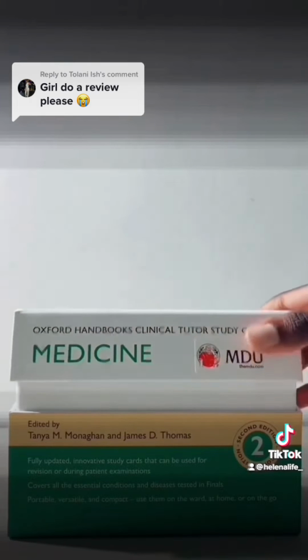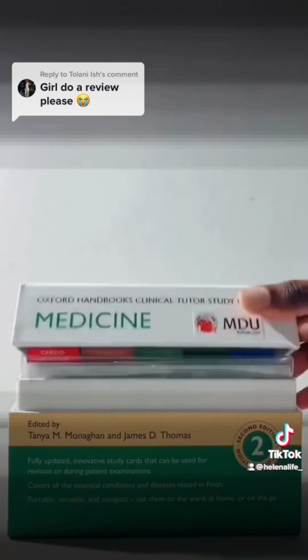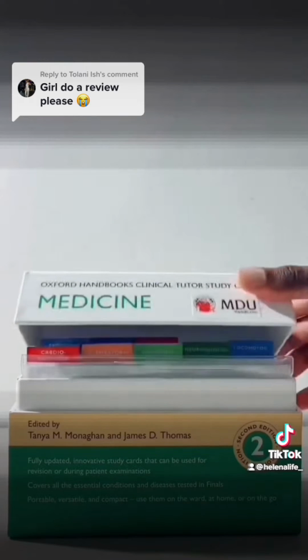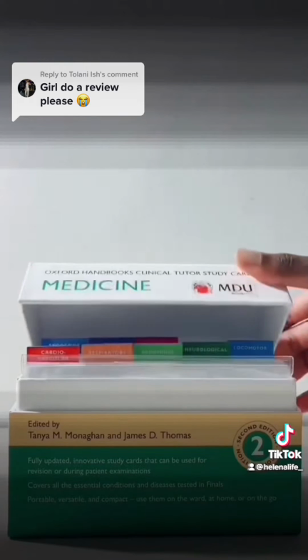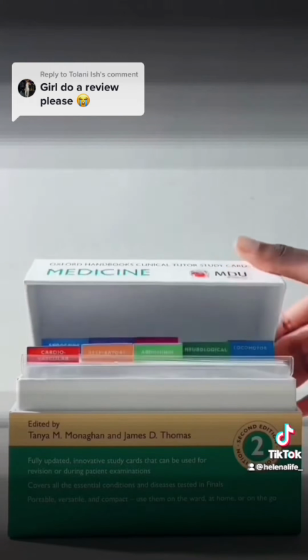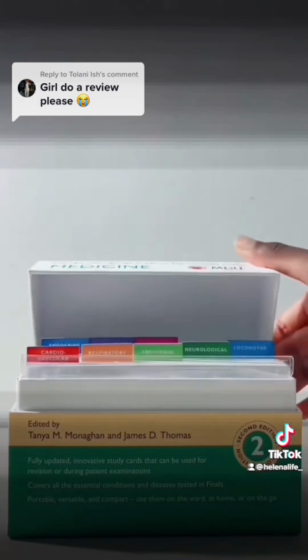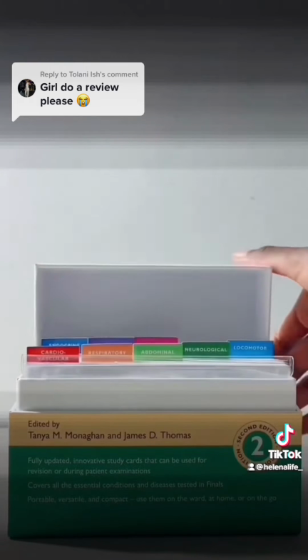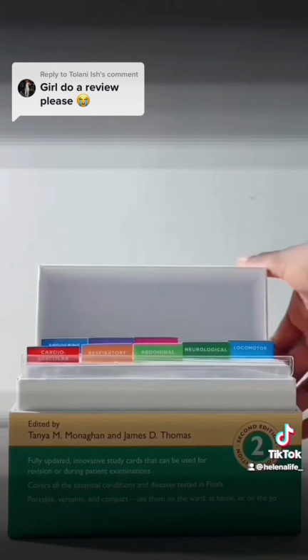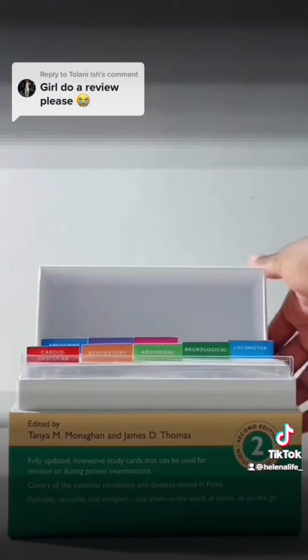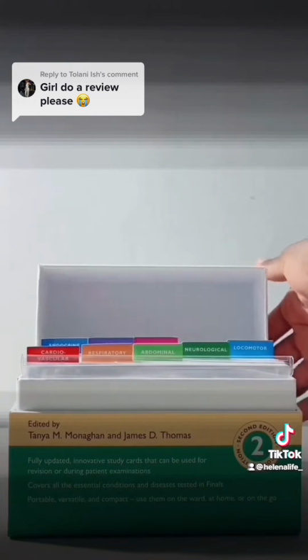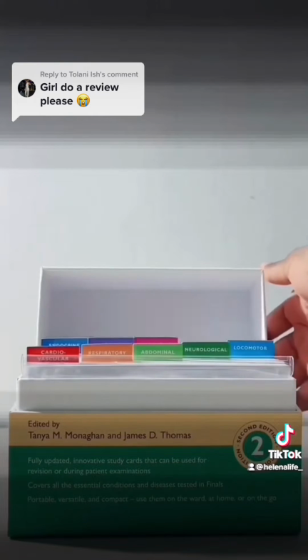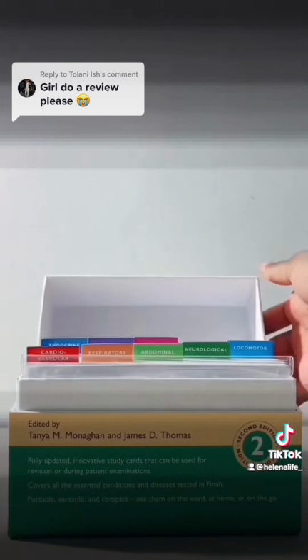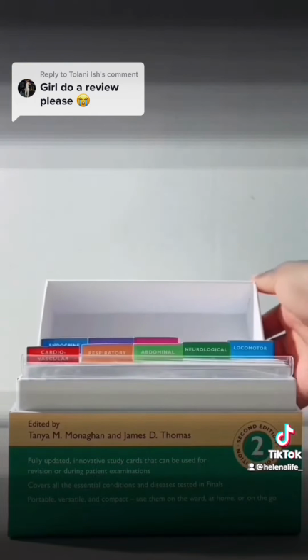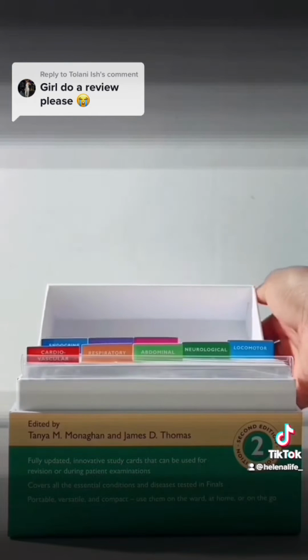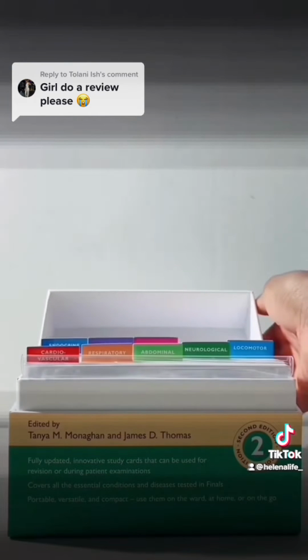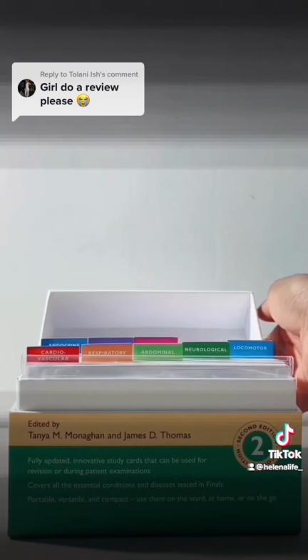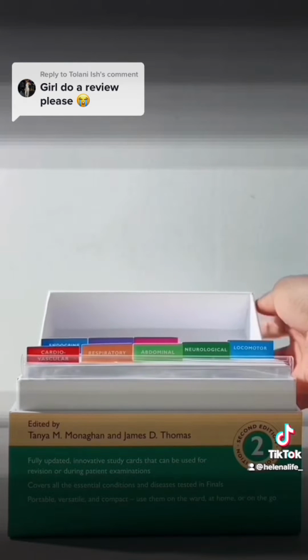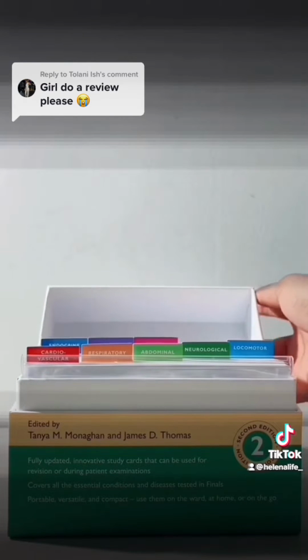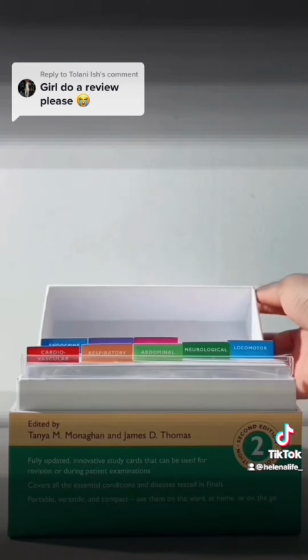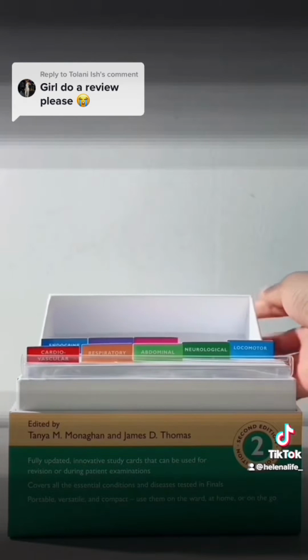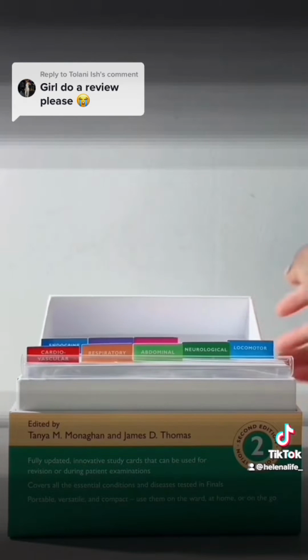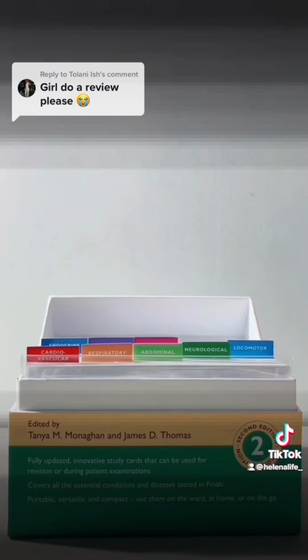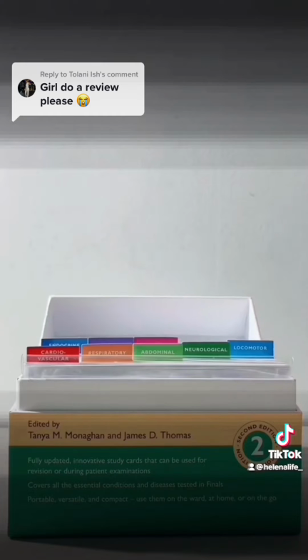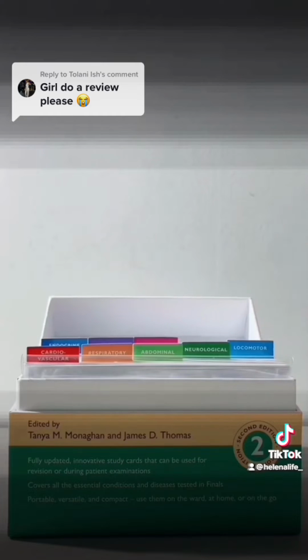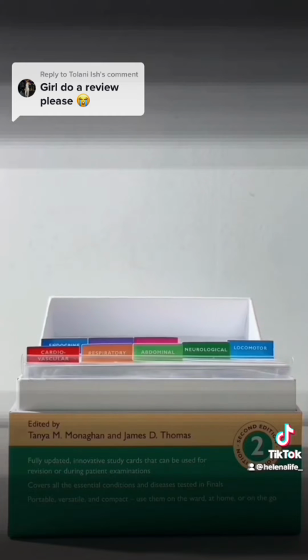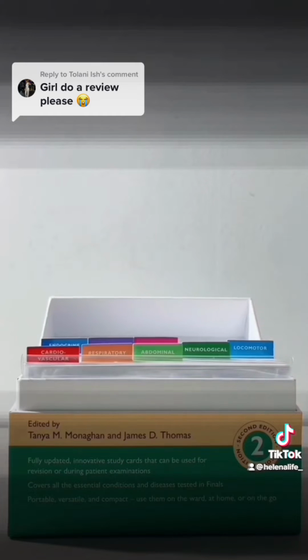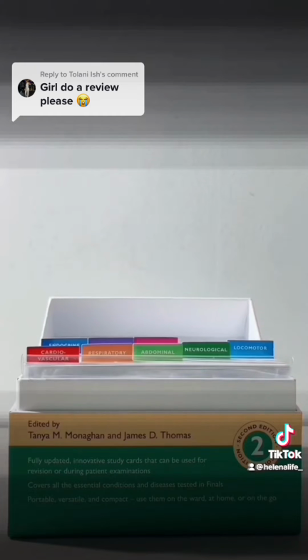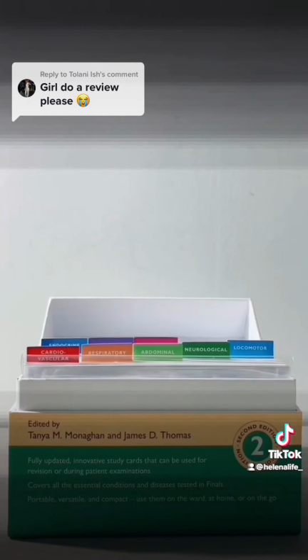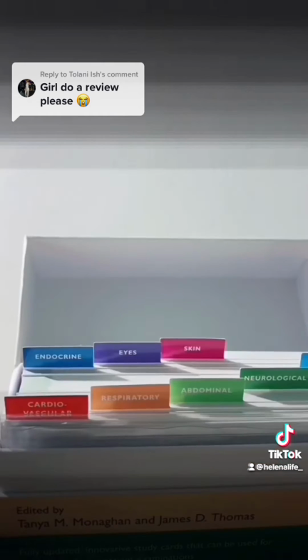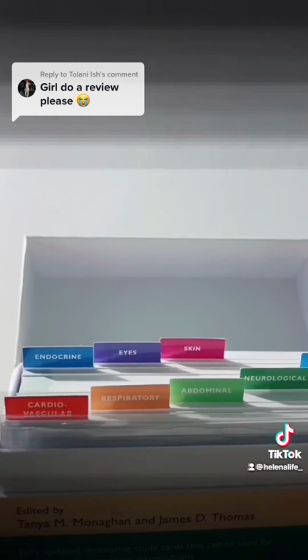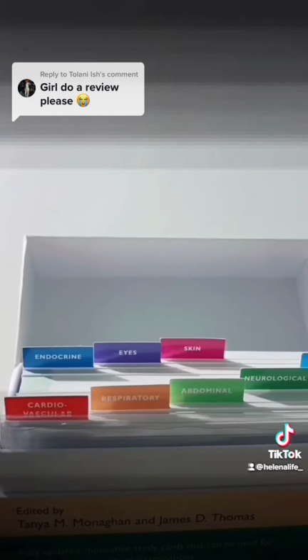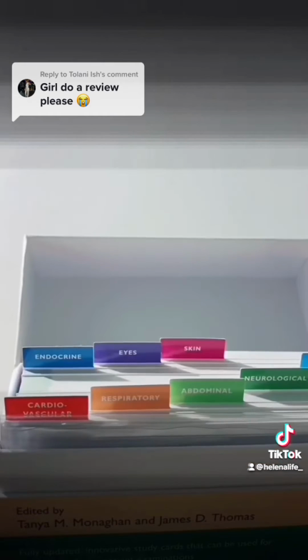The topics covered are cardiovascular, respiratory, abdominal, neurological, locomotor, endocrine, eyes and skin.